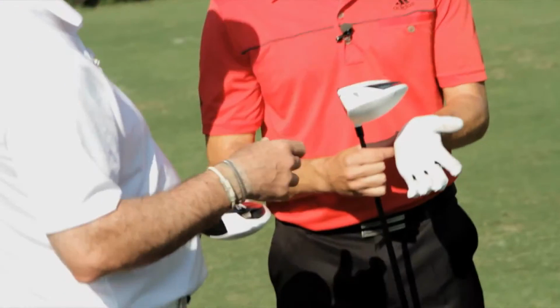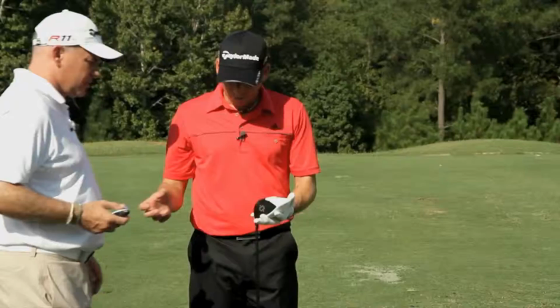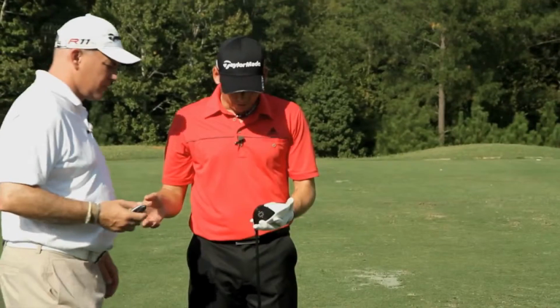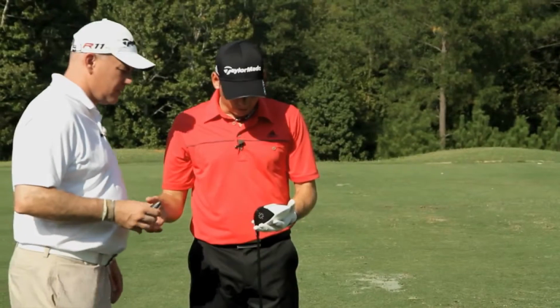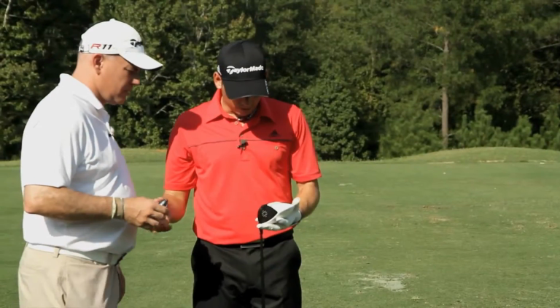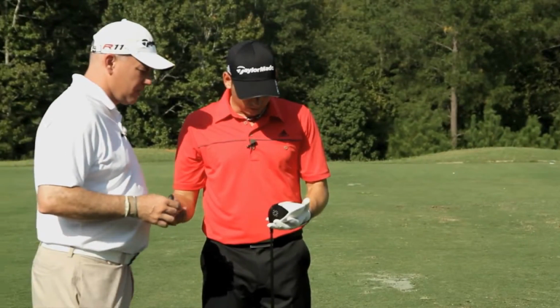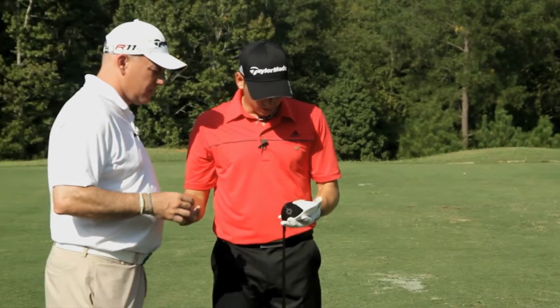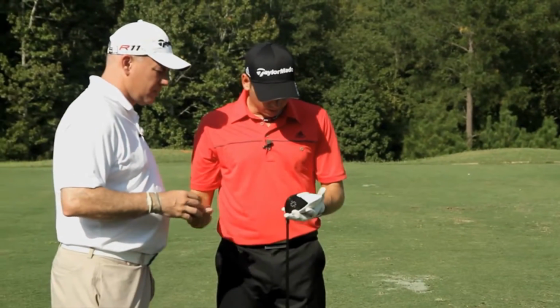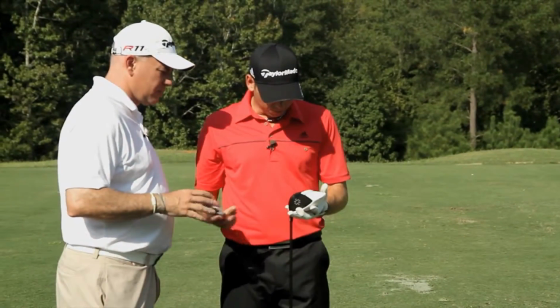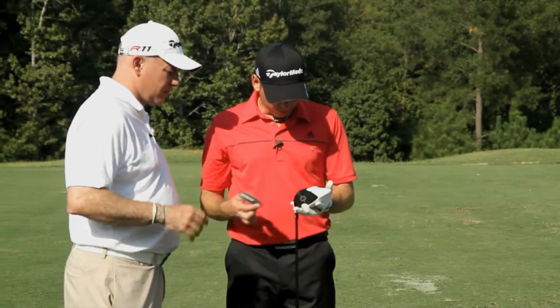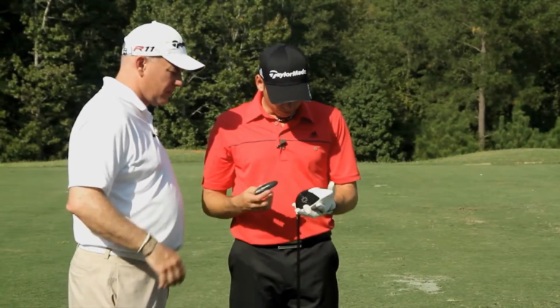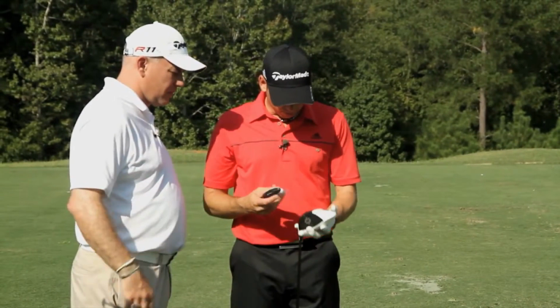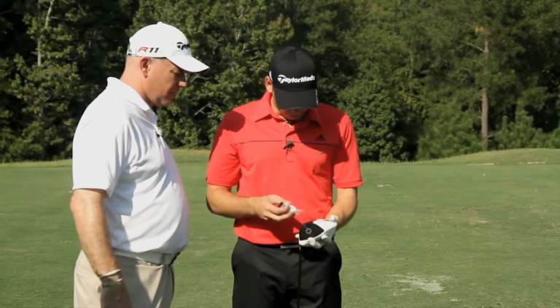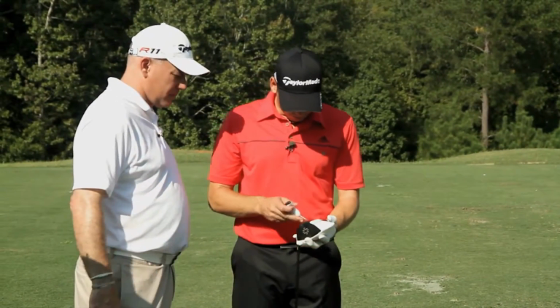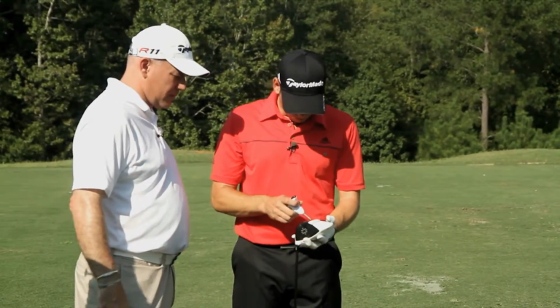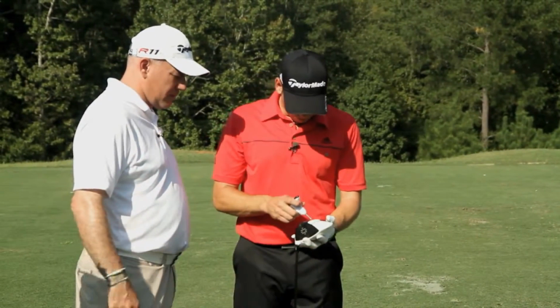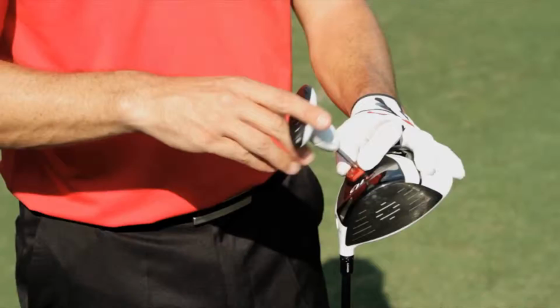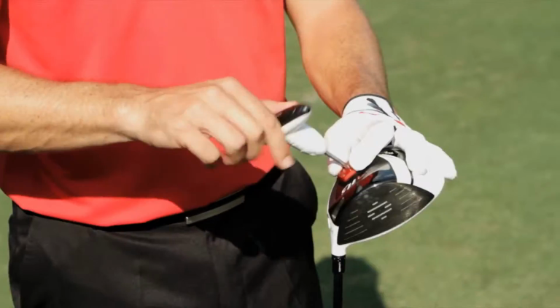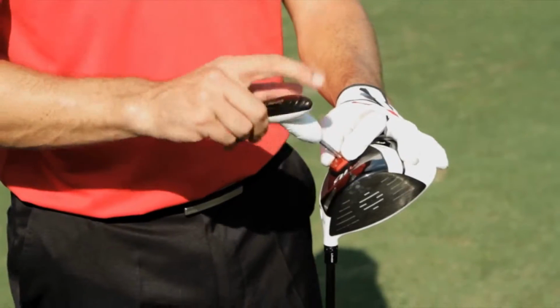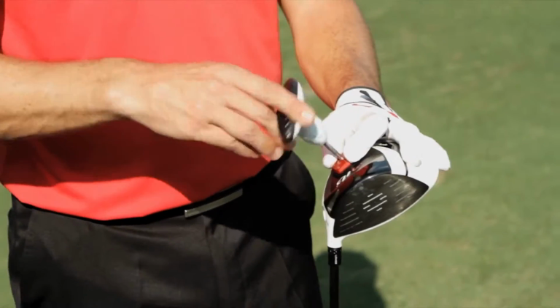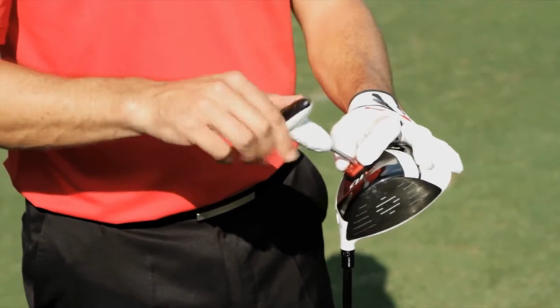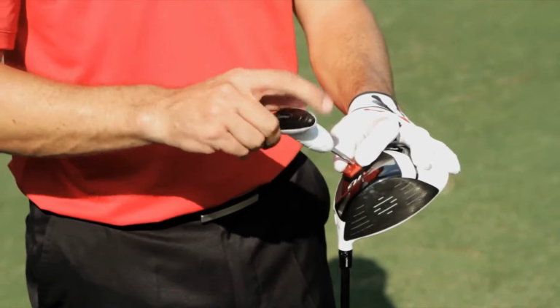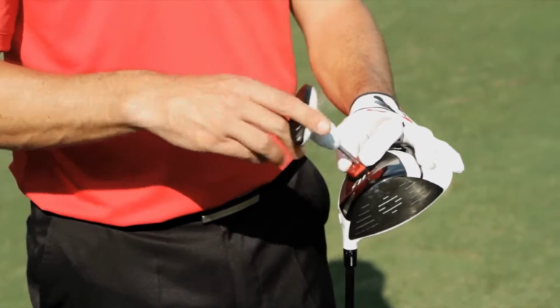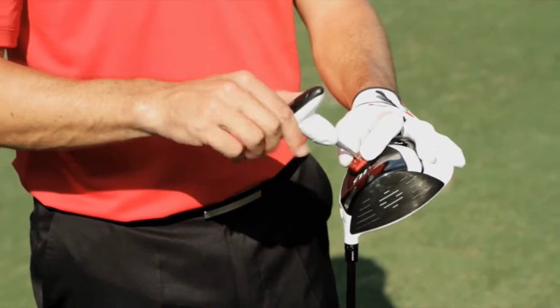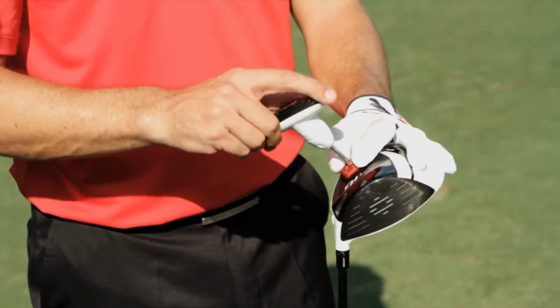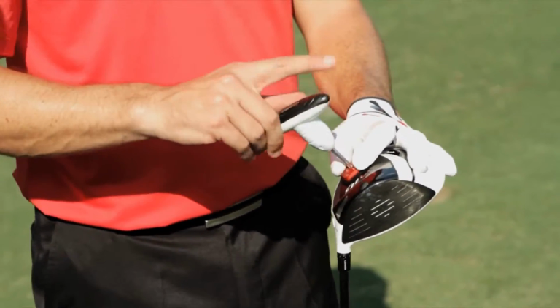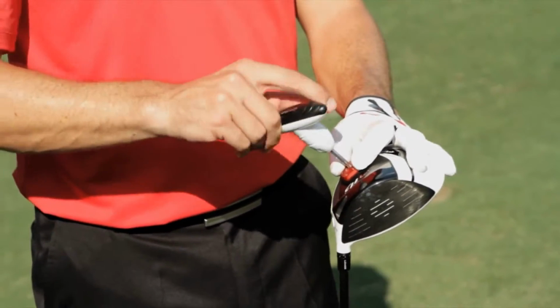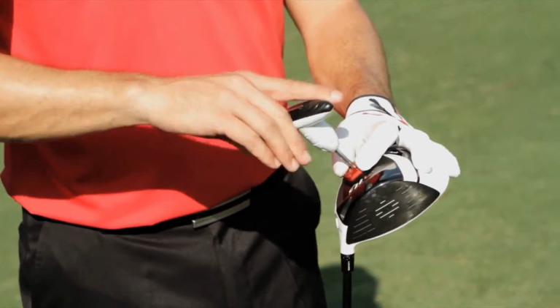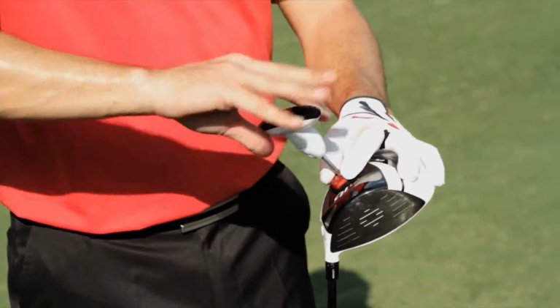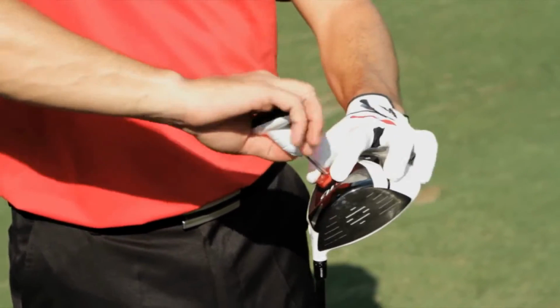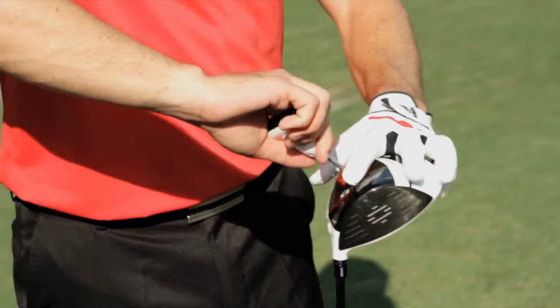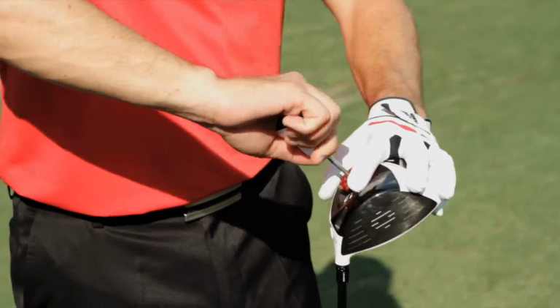I'm going to set it a little bit closed on the face angle, so I'll go C.